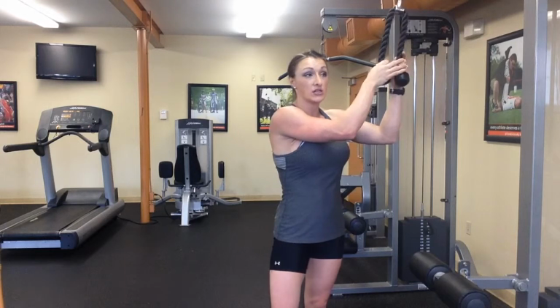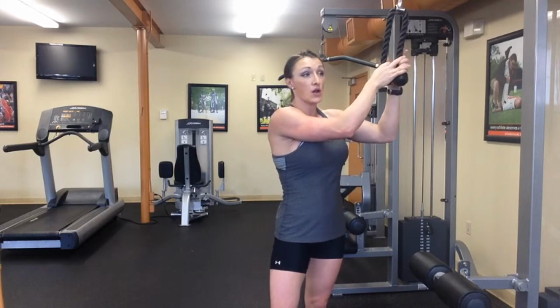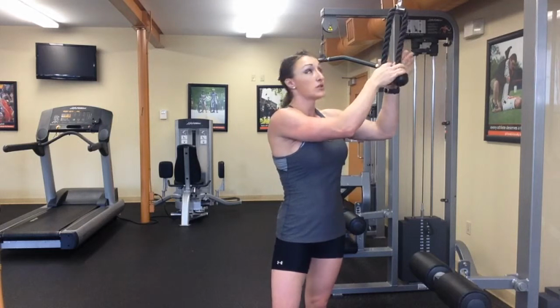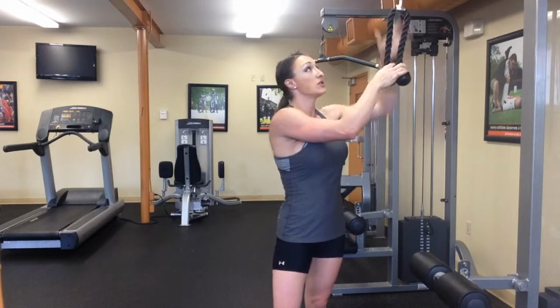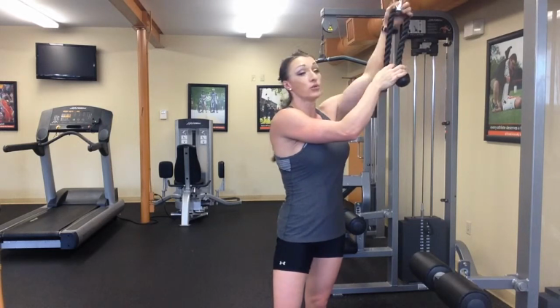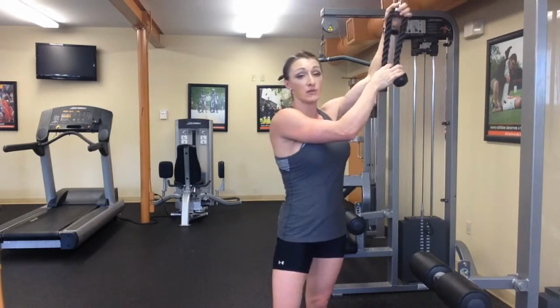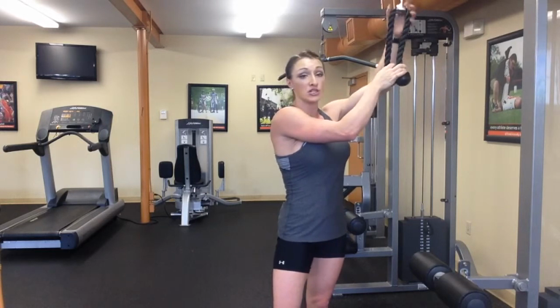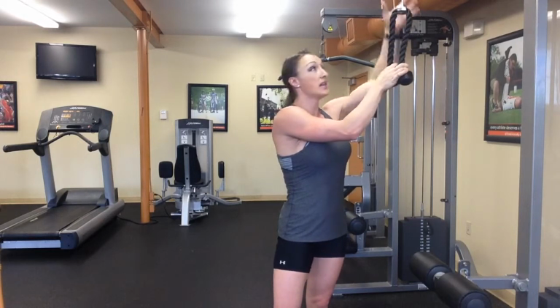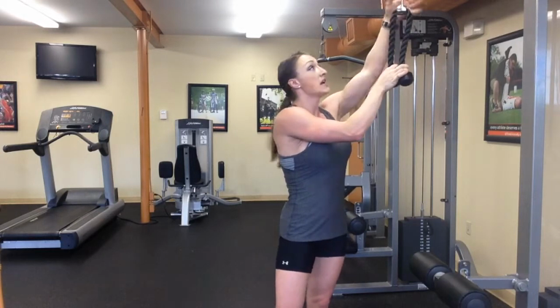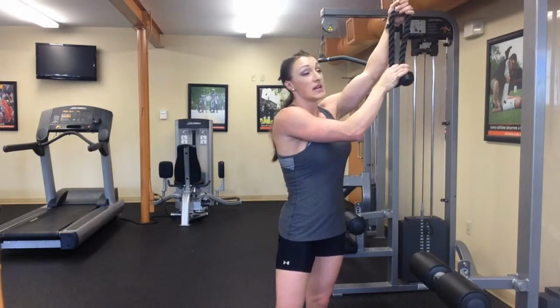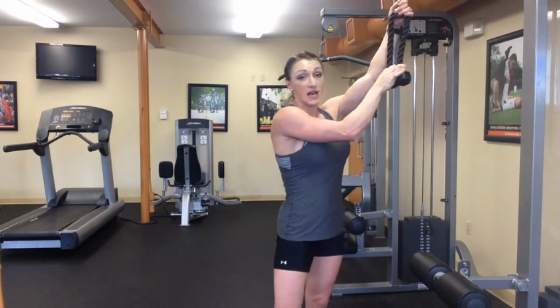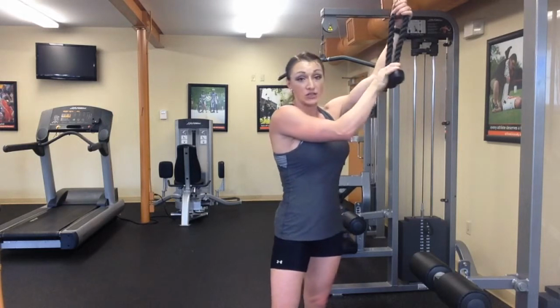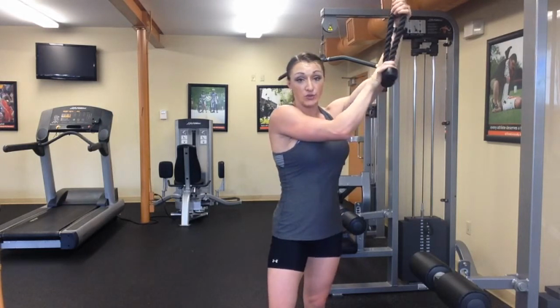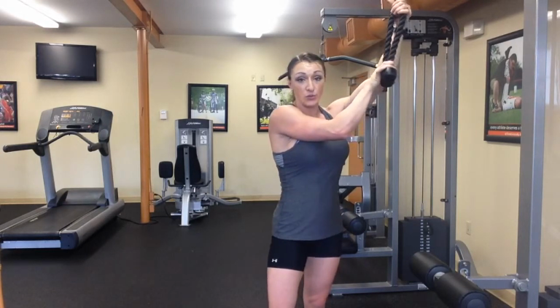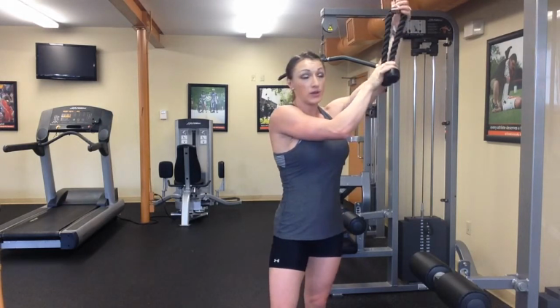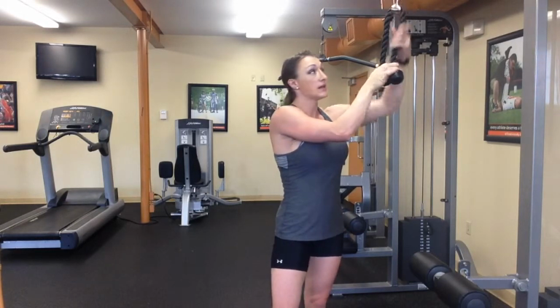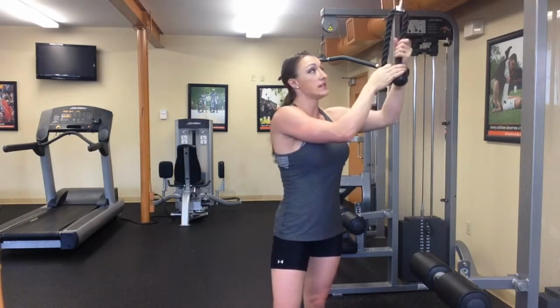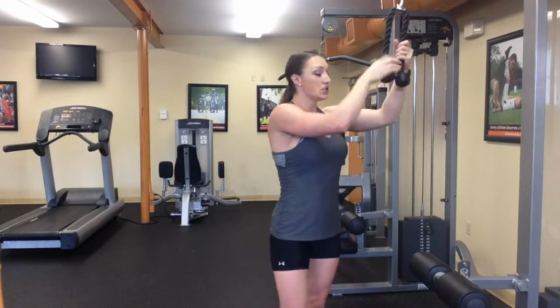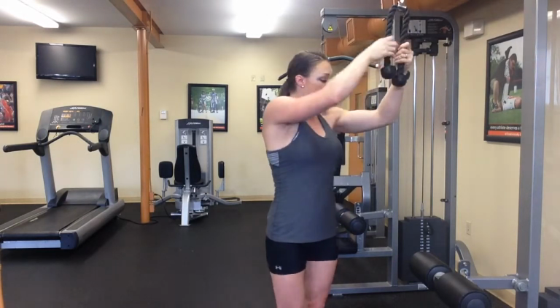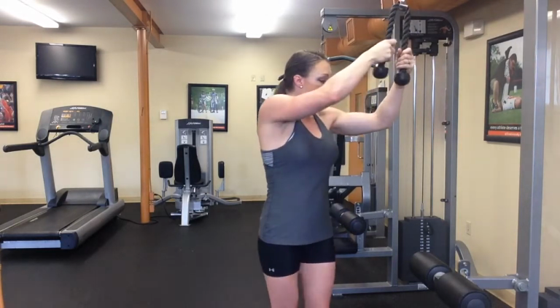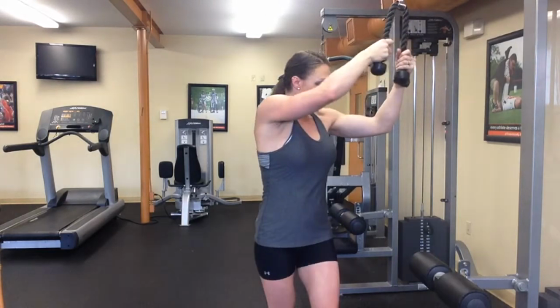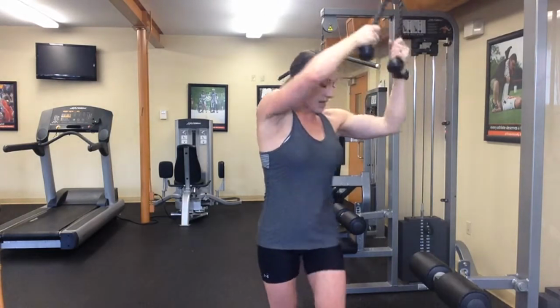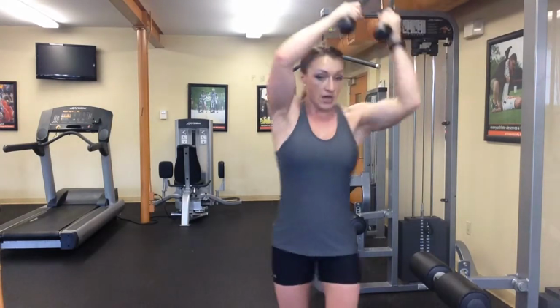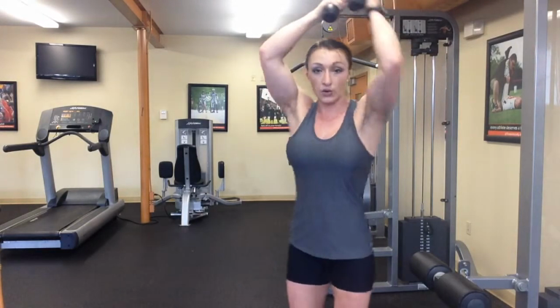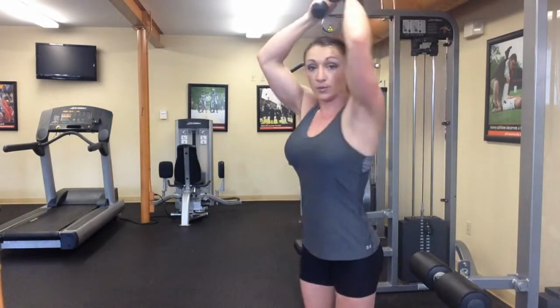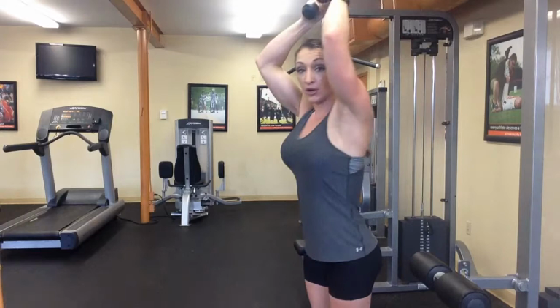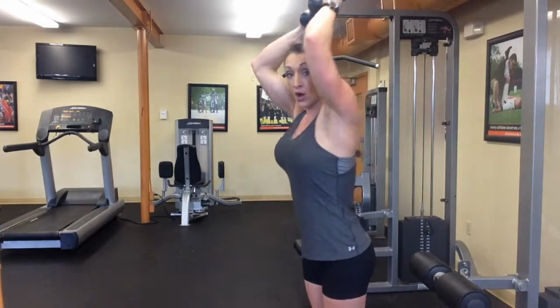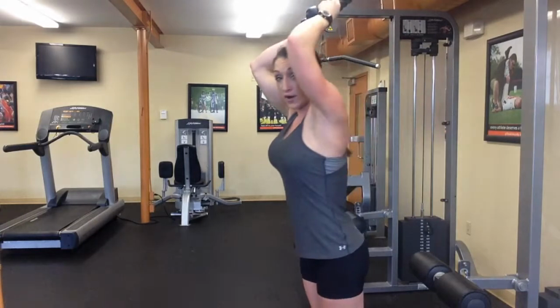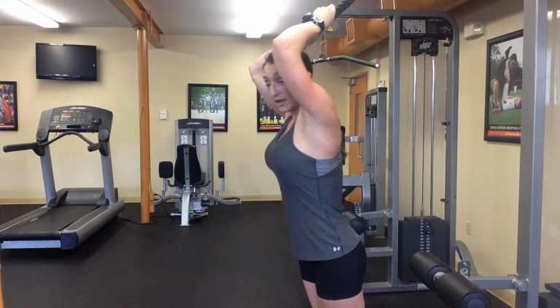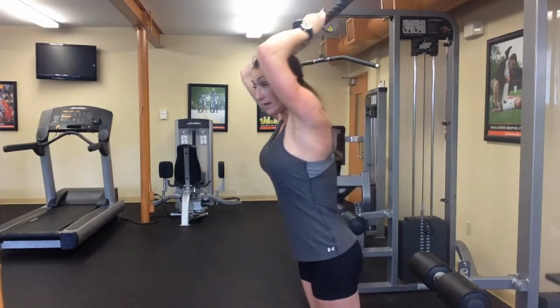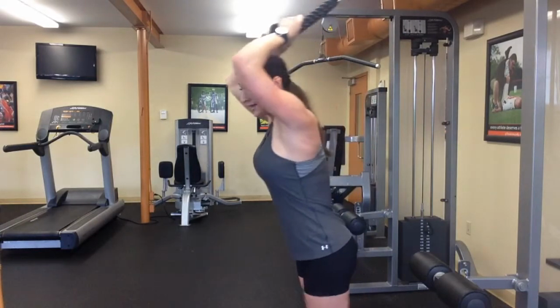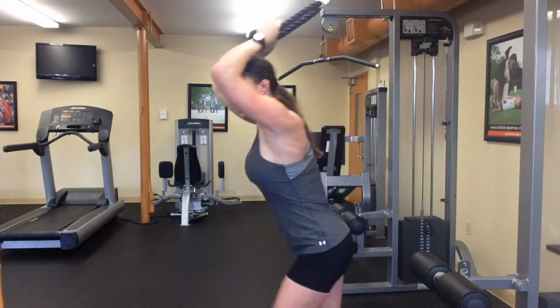So just go over to the pull down machine, attach the rope extension to it. You're going to put it overhead like this.